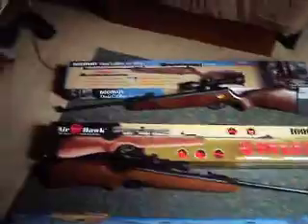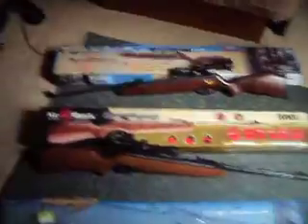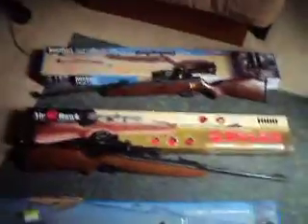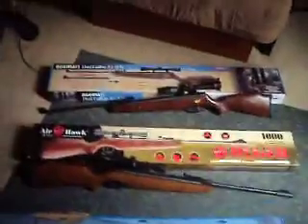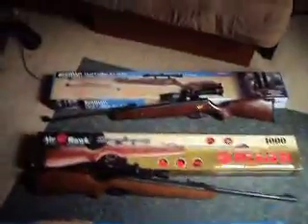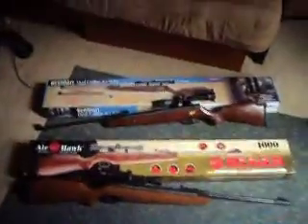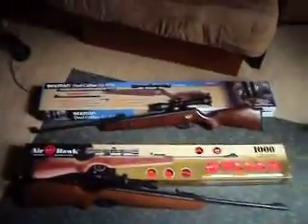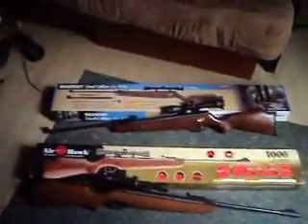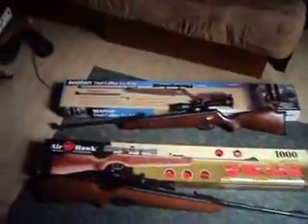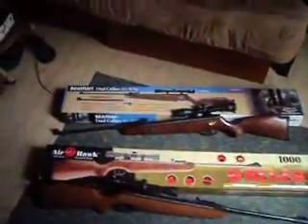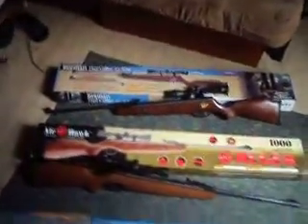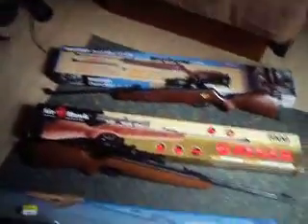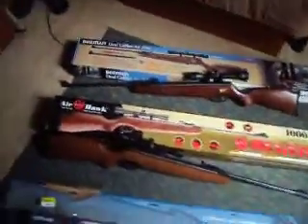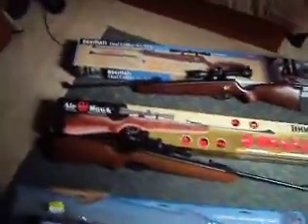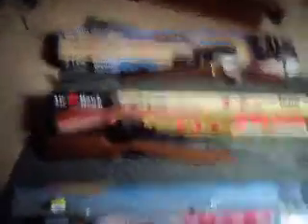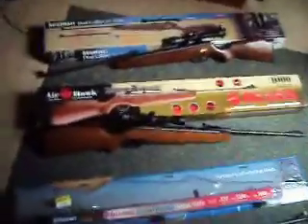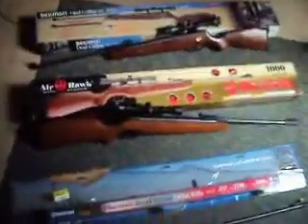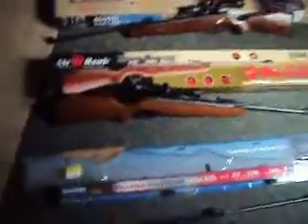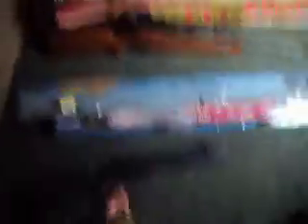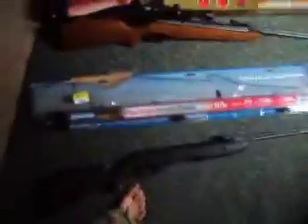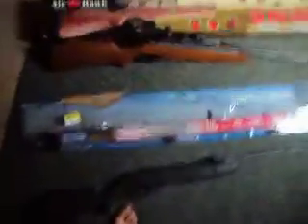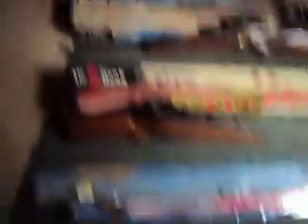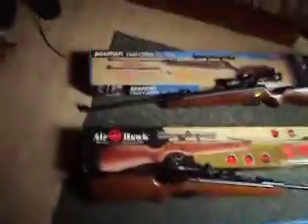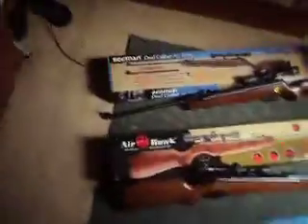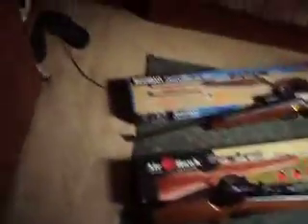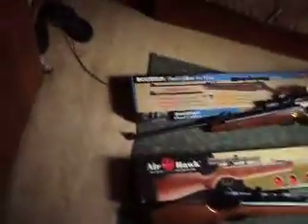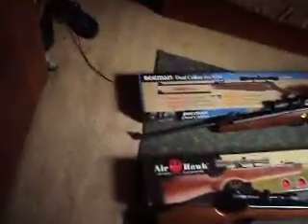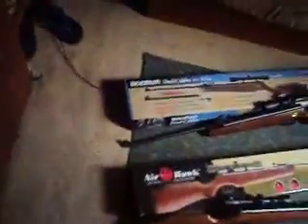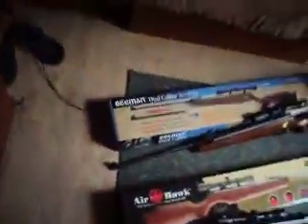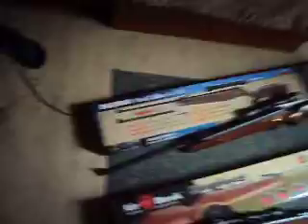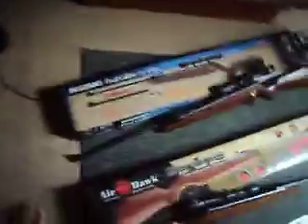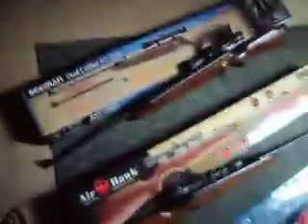Alright you guys, this is Small Game Hunters. I'm going to do a video of my air guns today — my pellet guns.